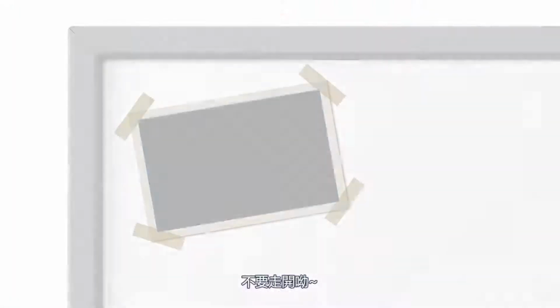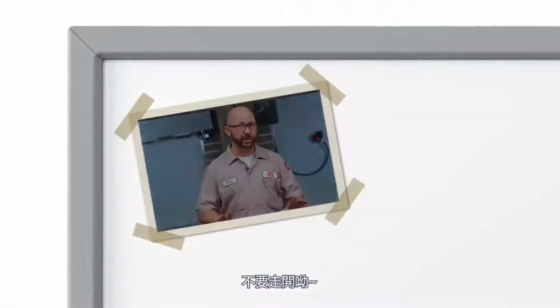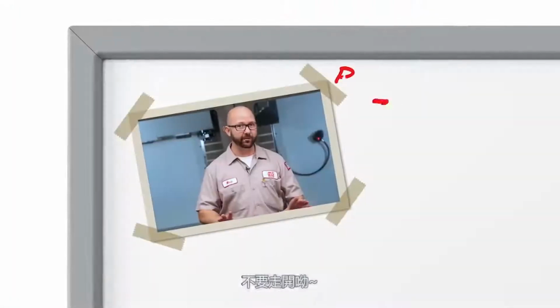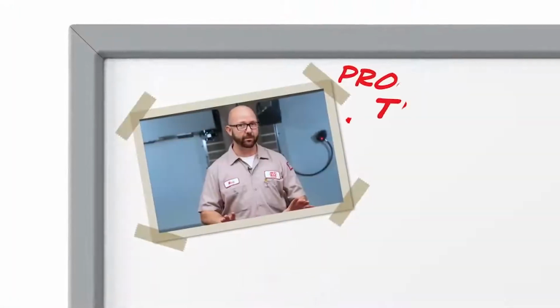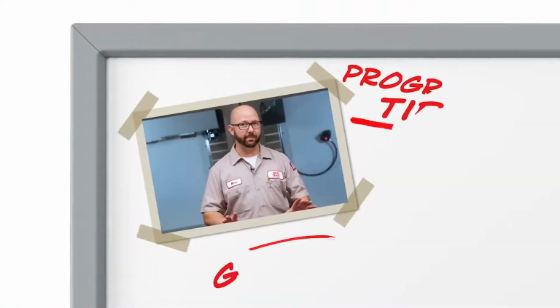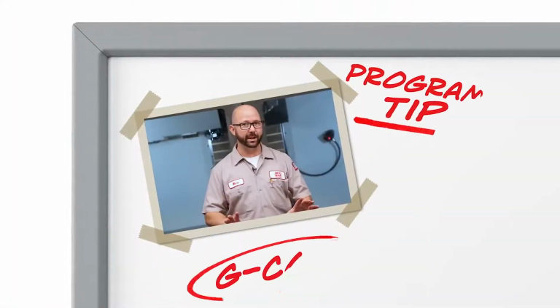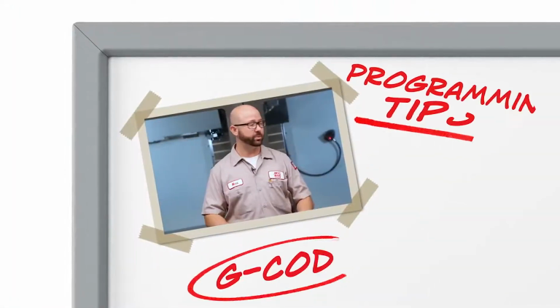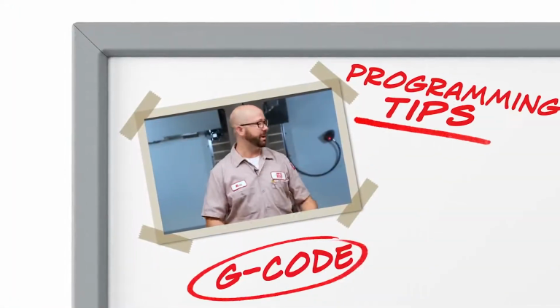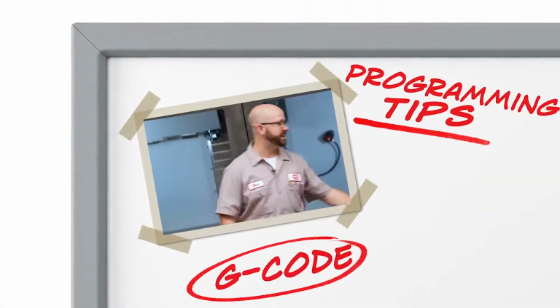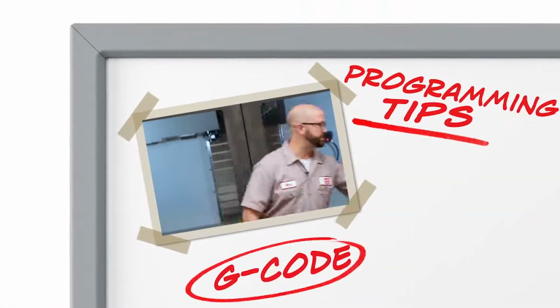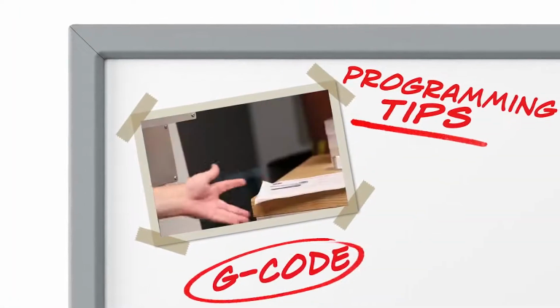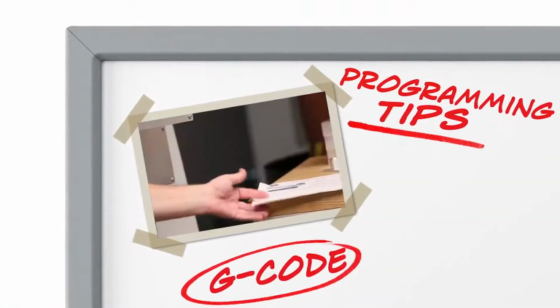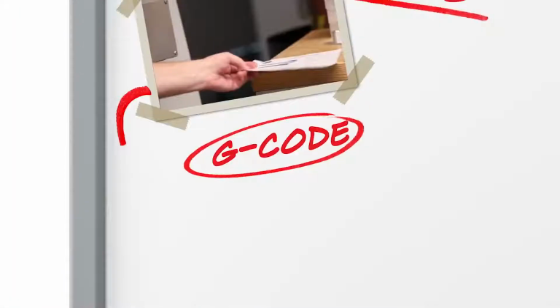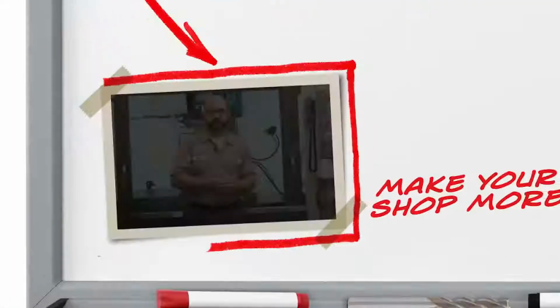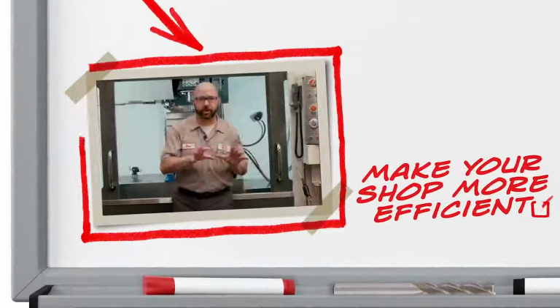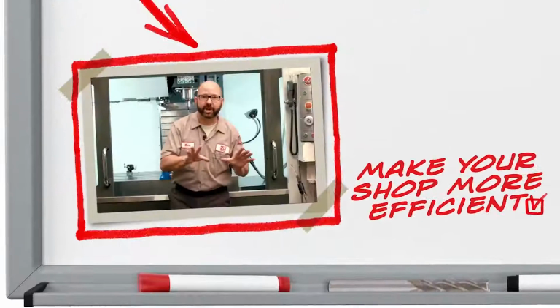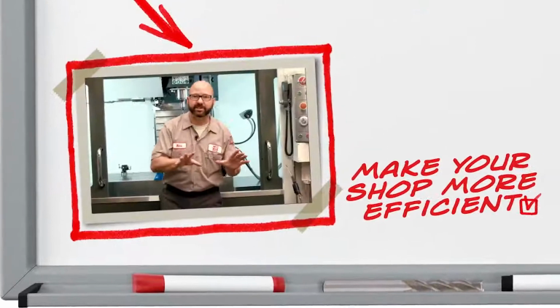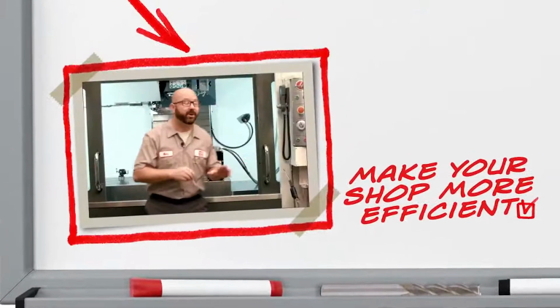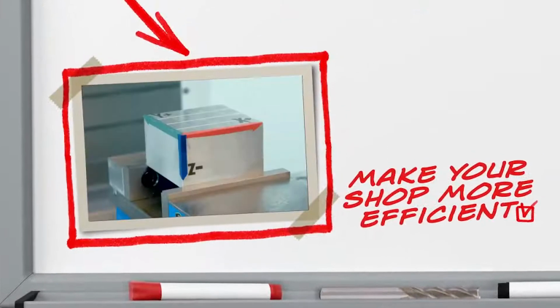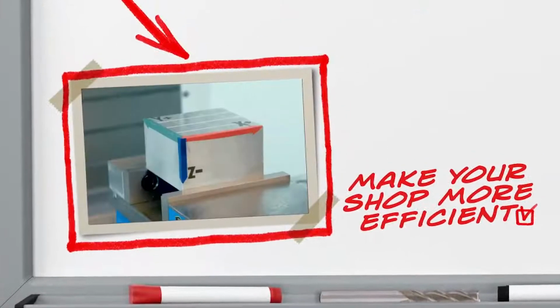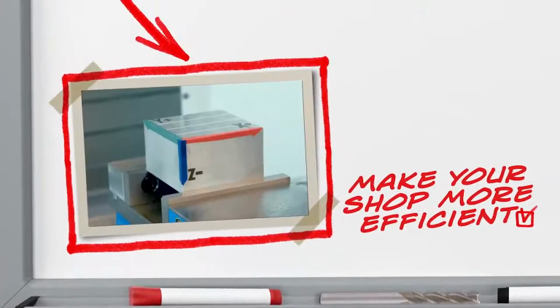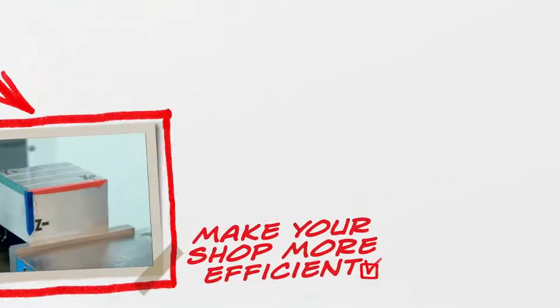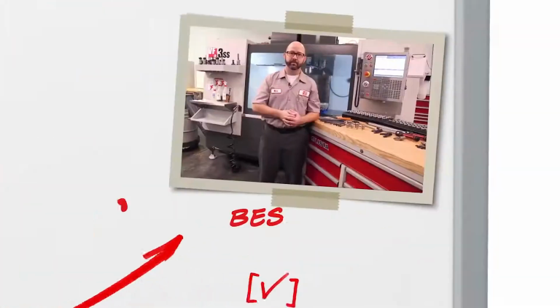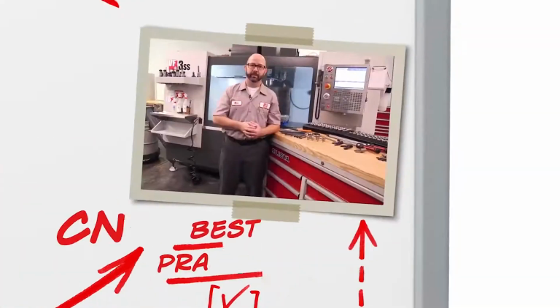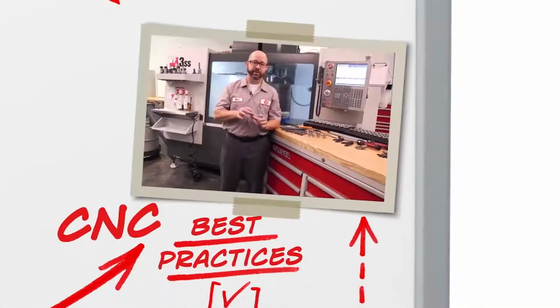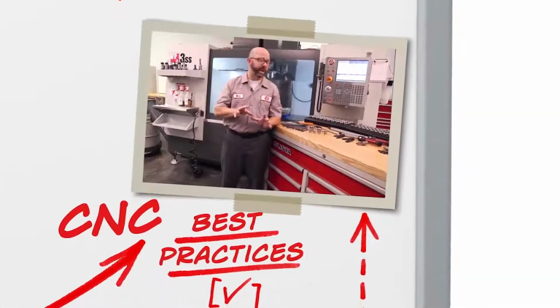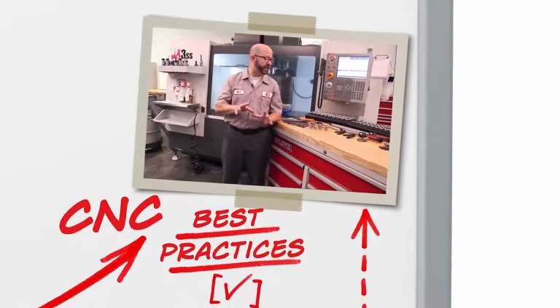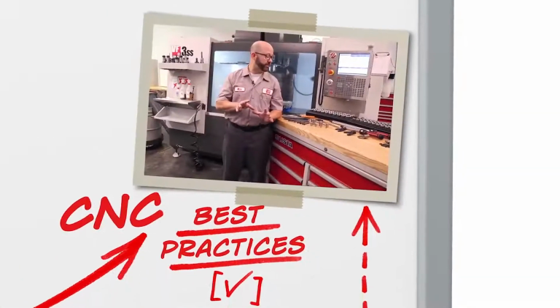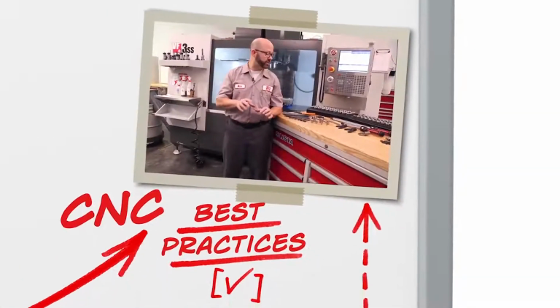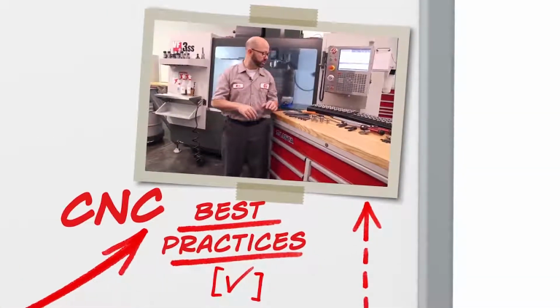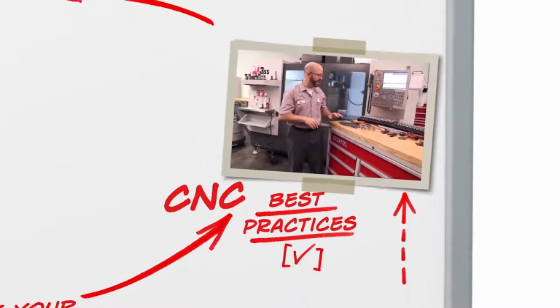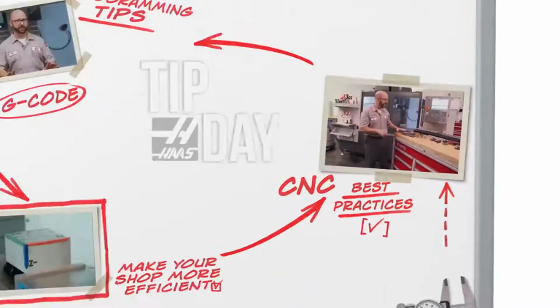Everything for me begins with my setup sheet, so check this out. I've got a block loaded up, and now if you're tightening up those tools by hand...